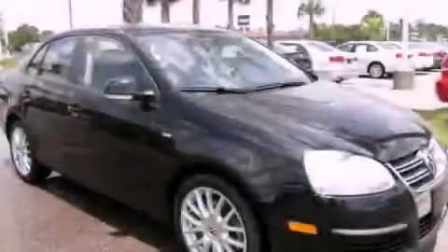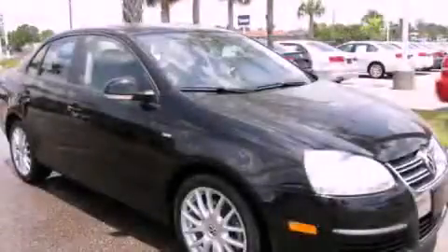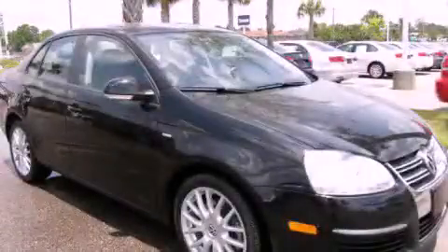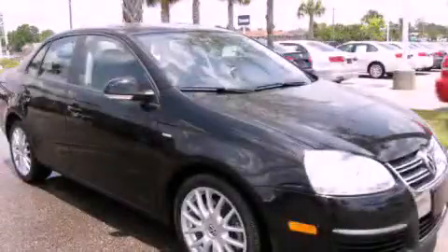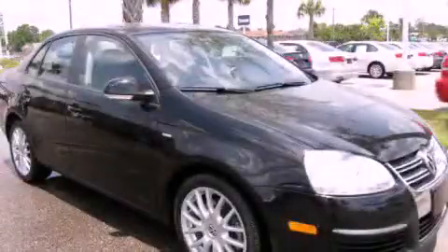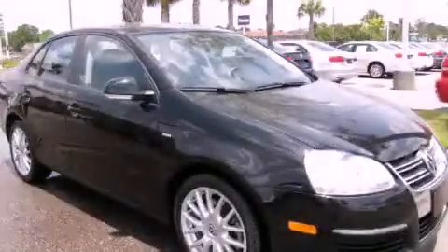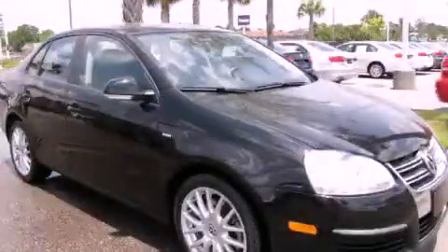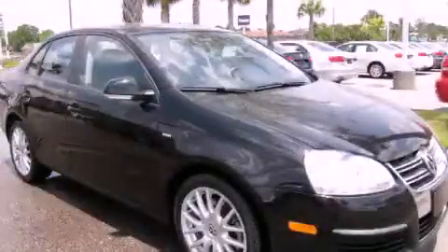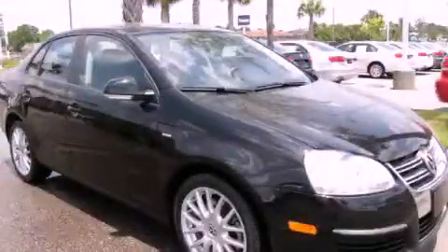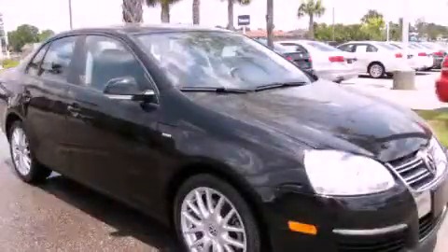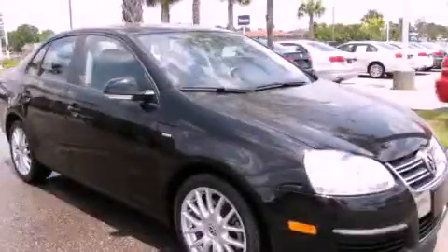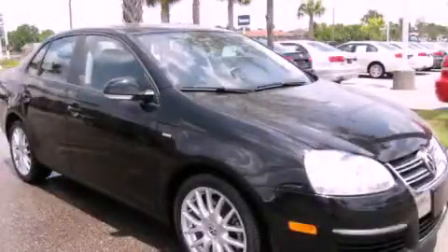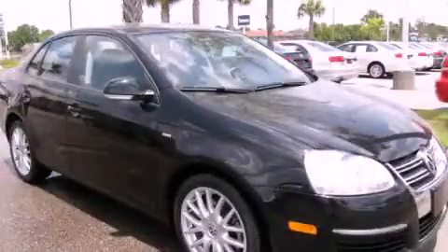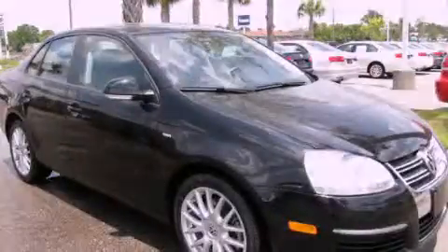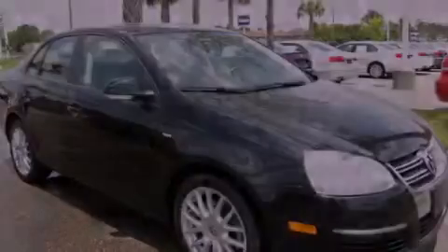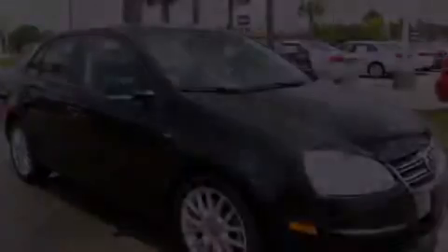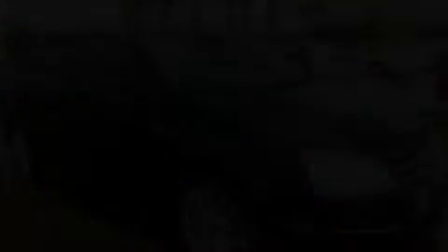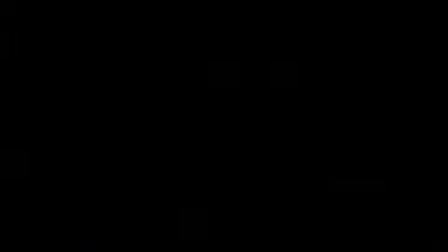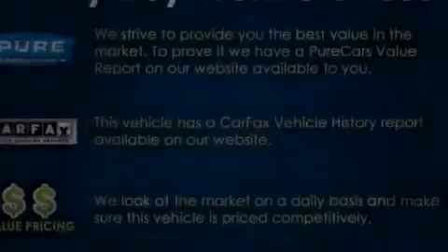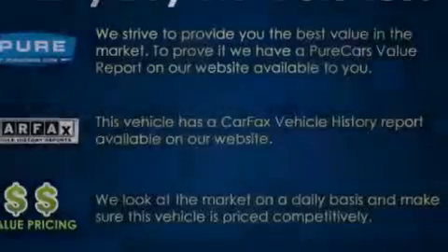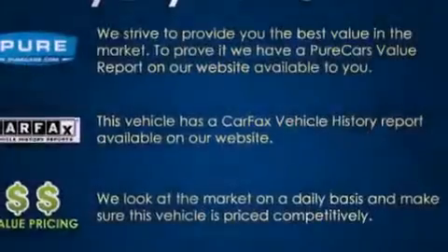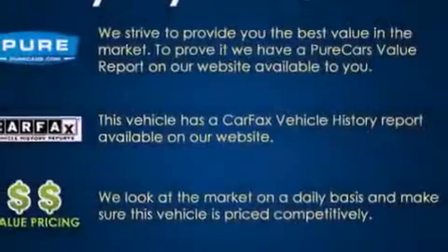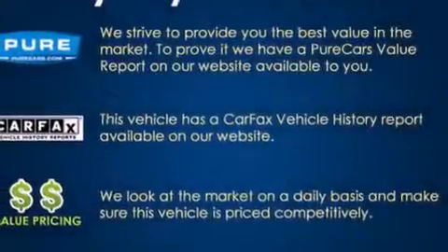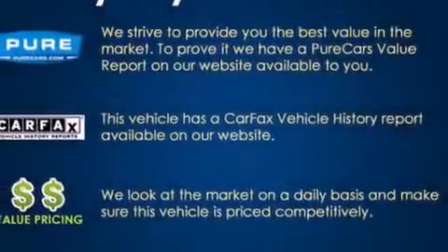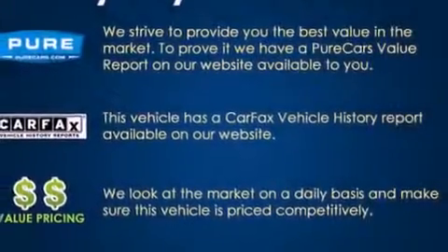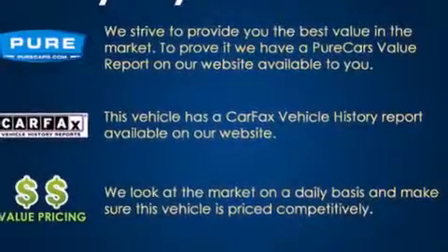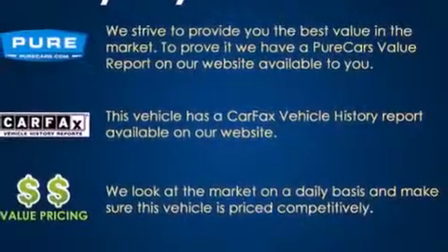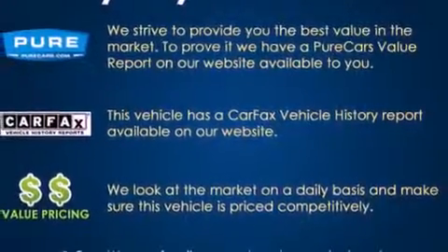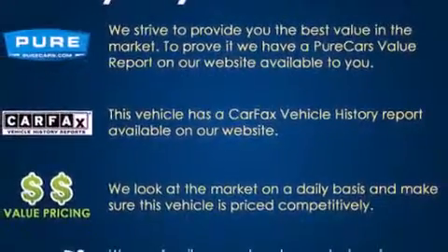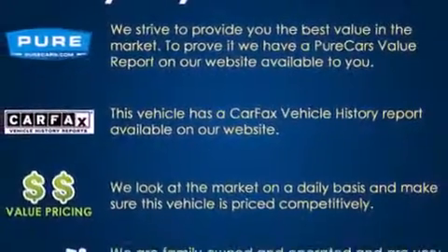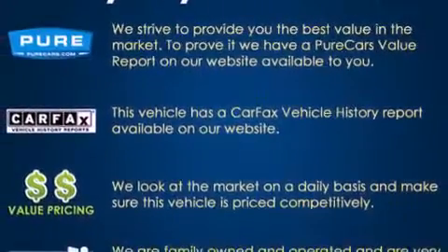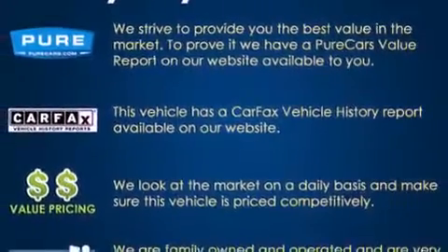This is a 2008 Volkswagen Jetta. It has a 2.0-liter four-cylinder engine and an automatic transmission.